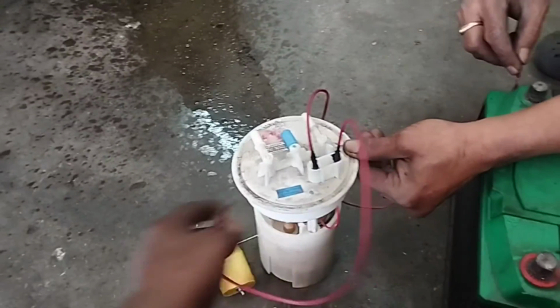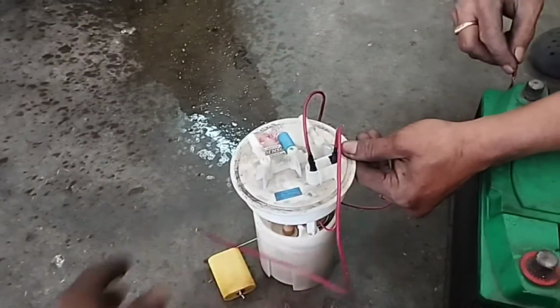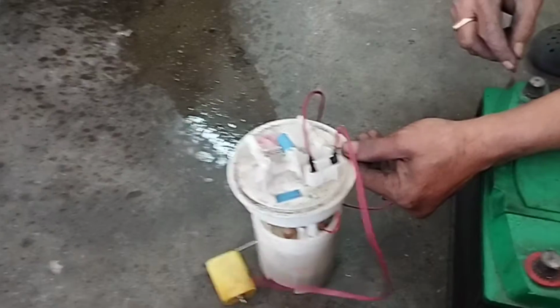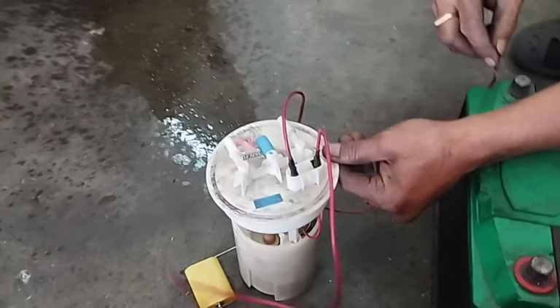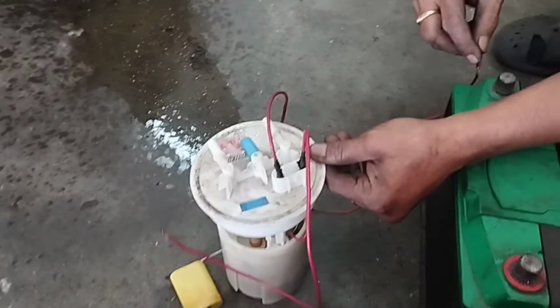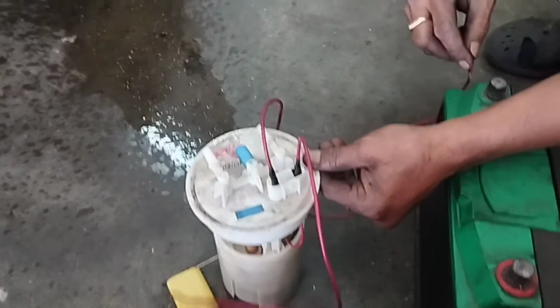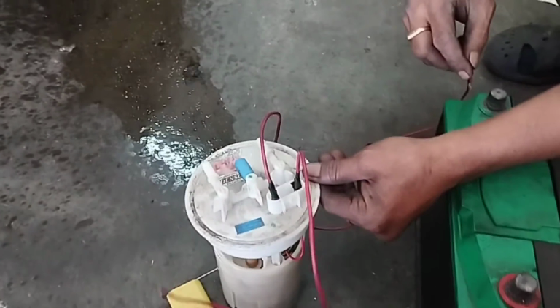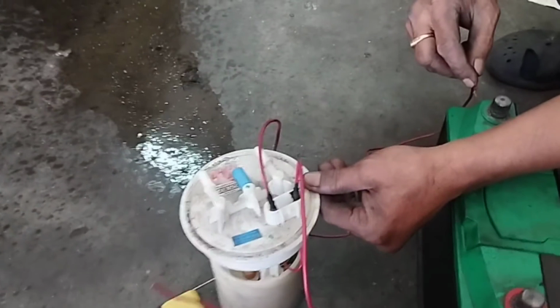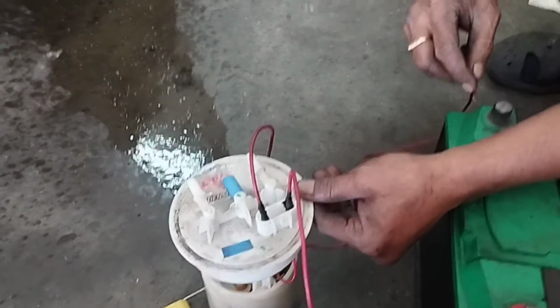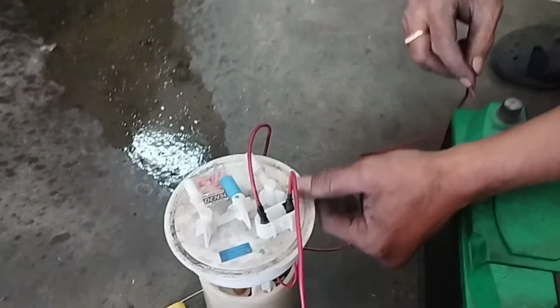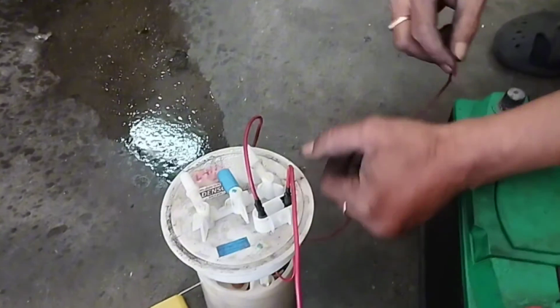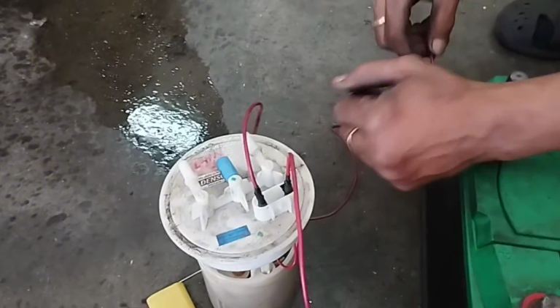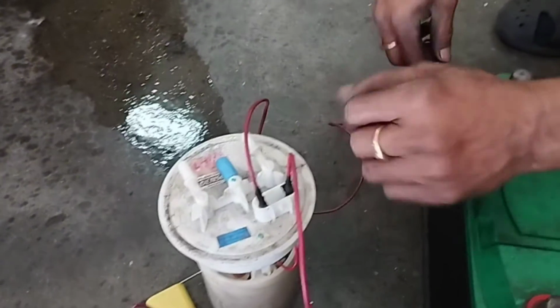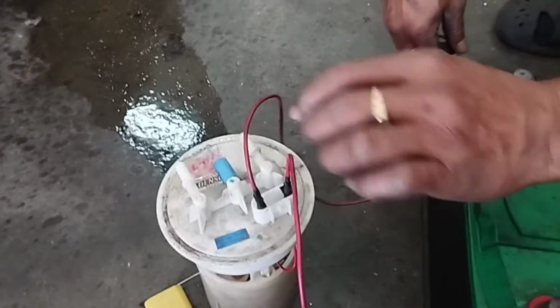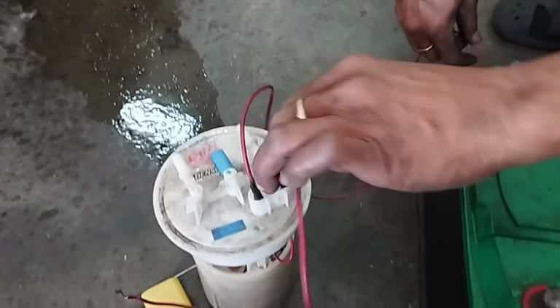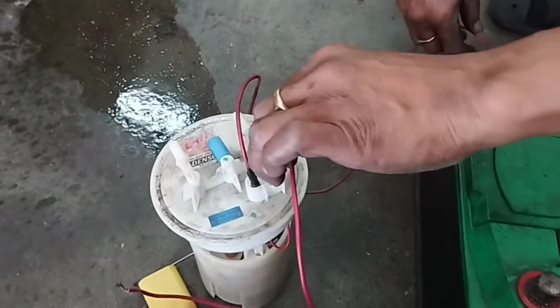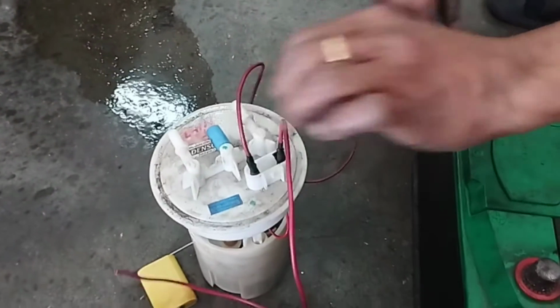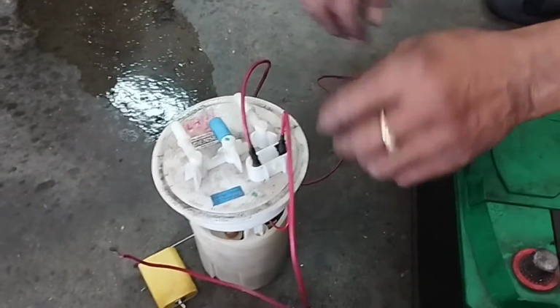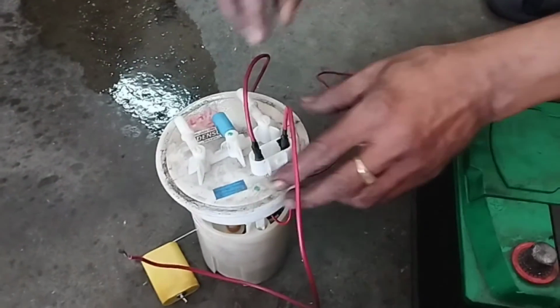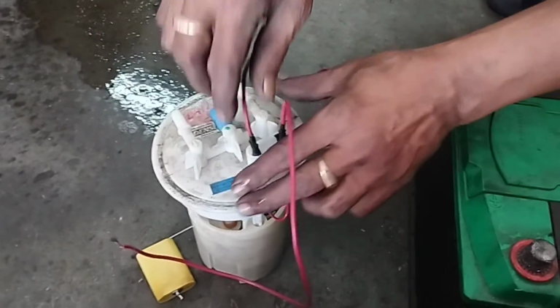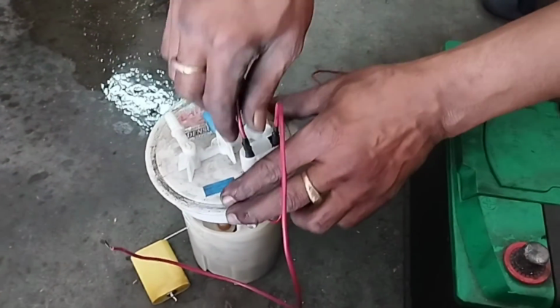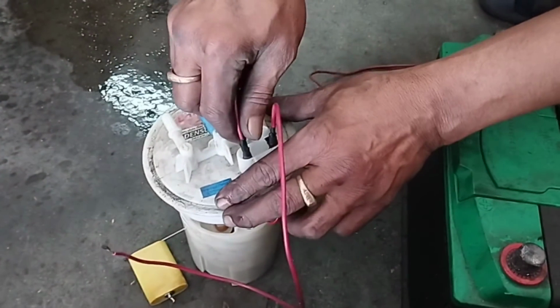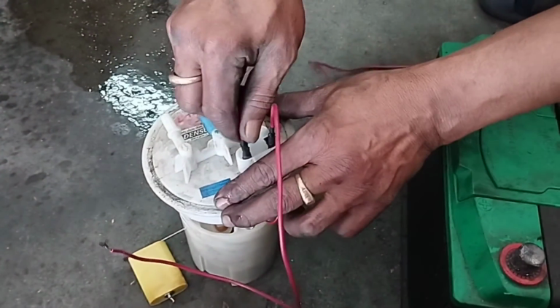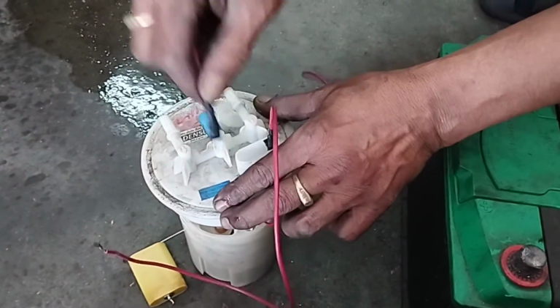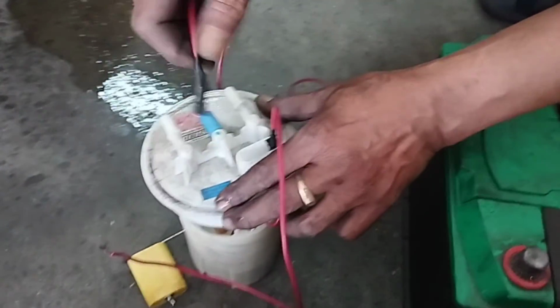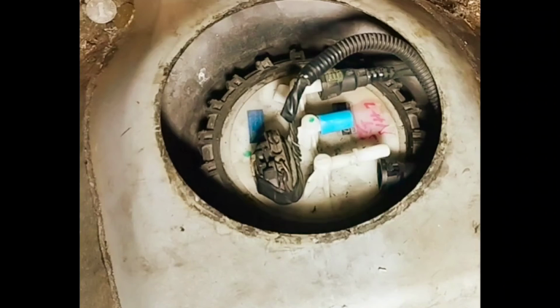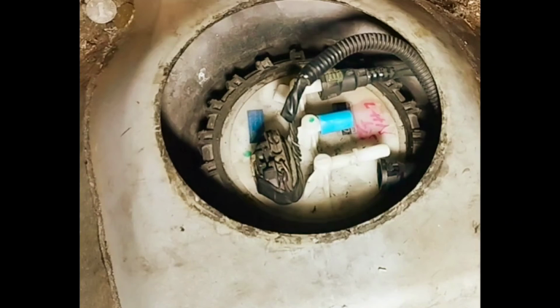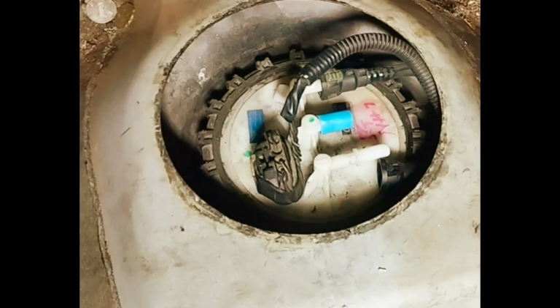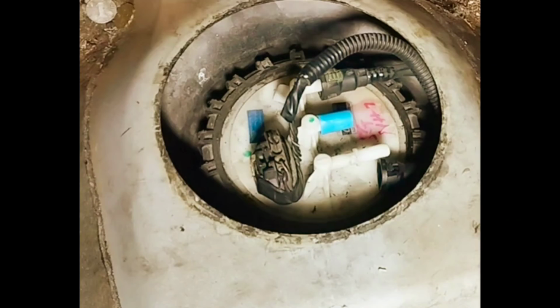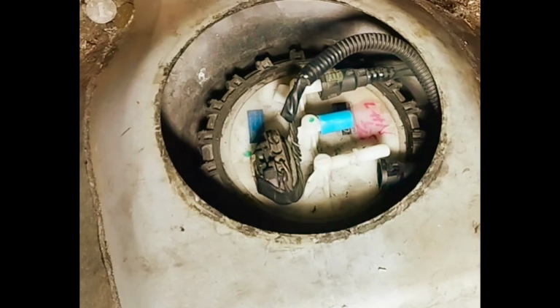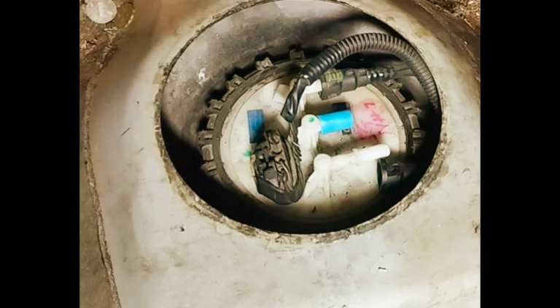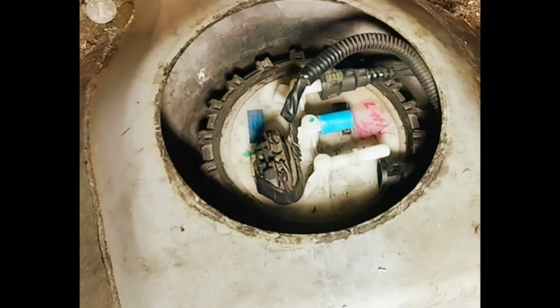If your fuel pump motor does not work after testing this way, replace the fuel pump motor.